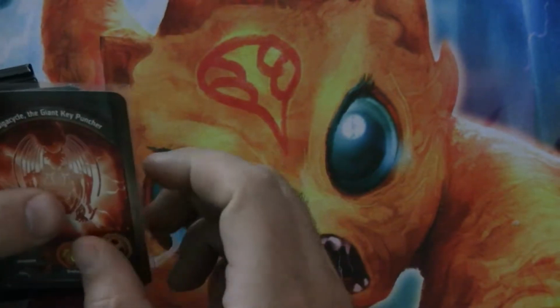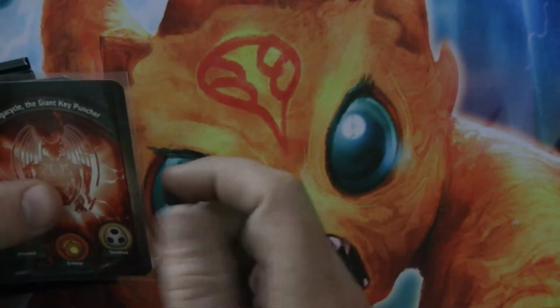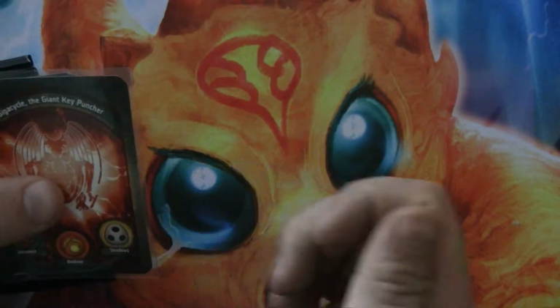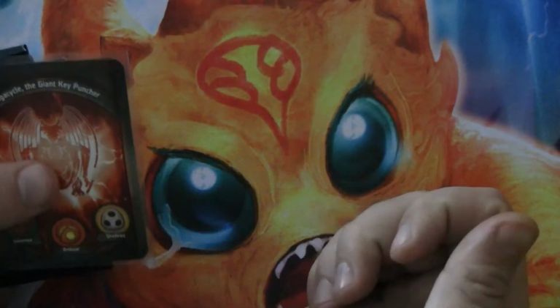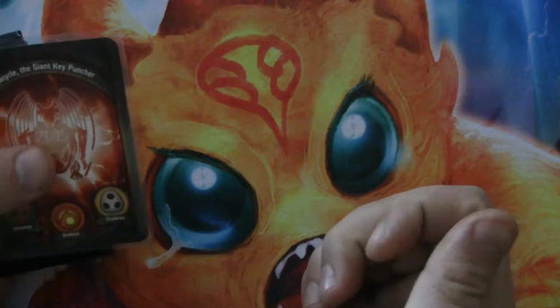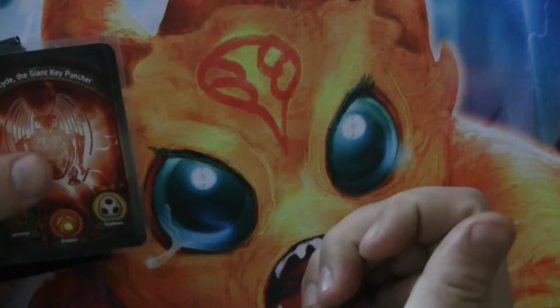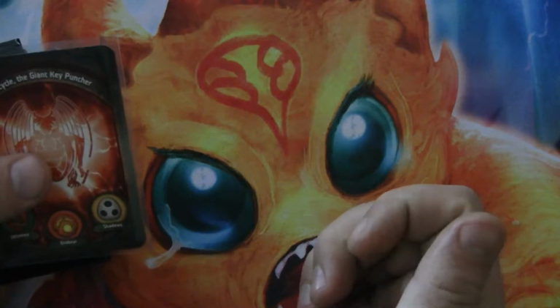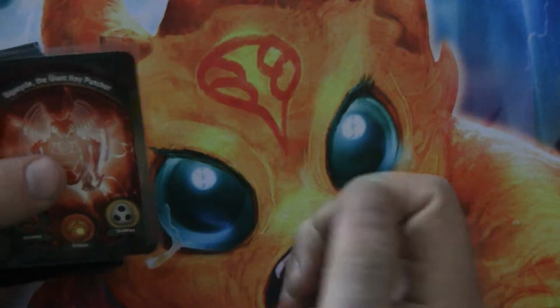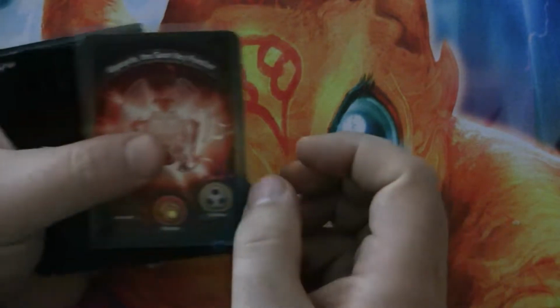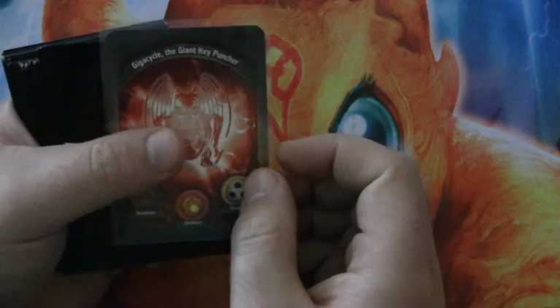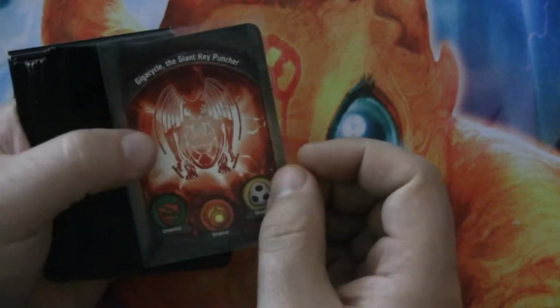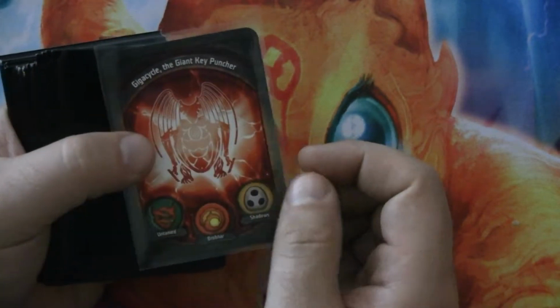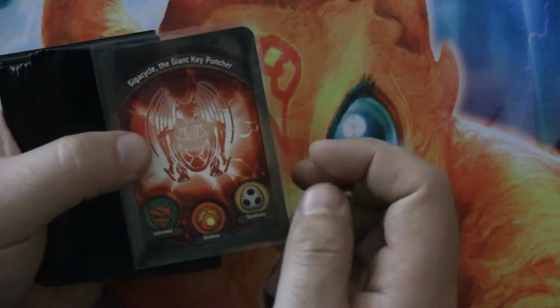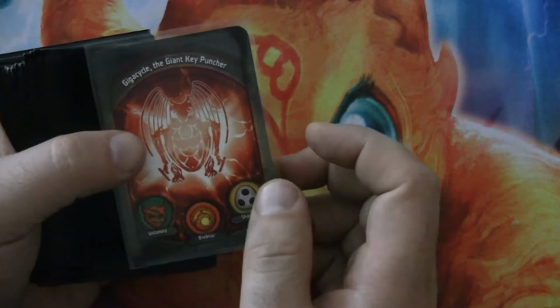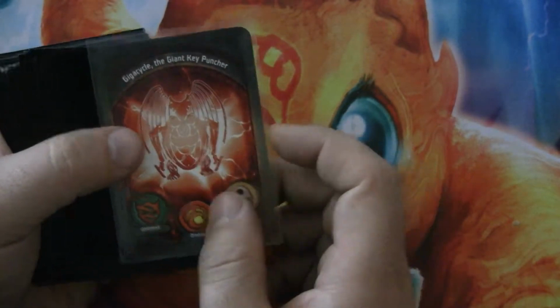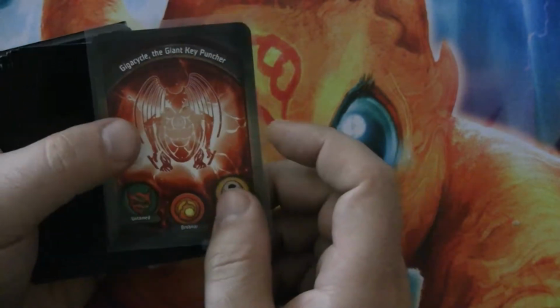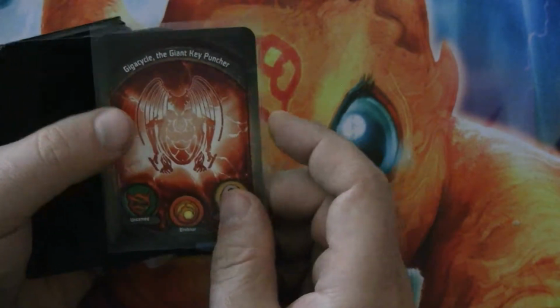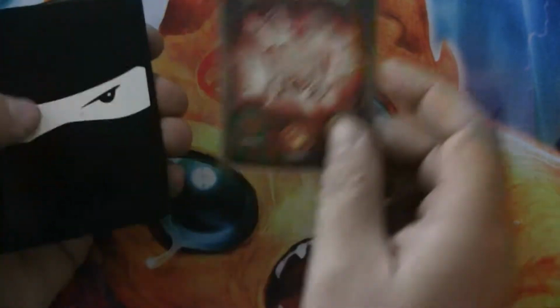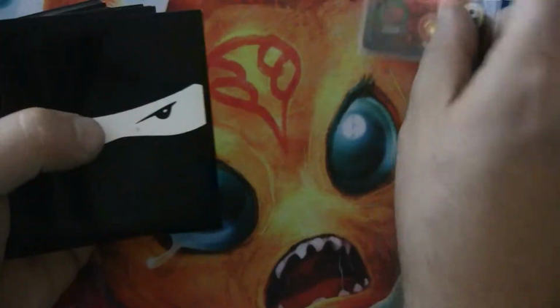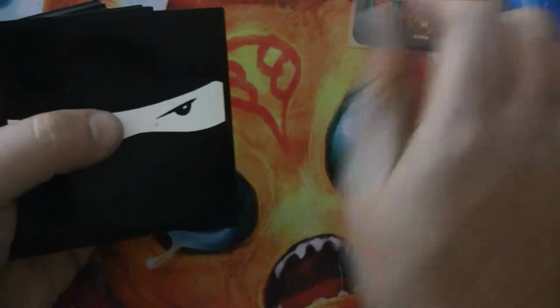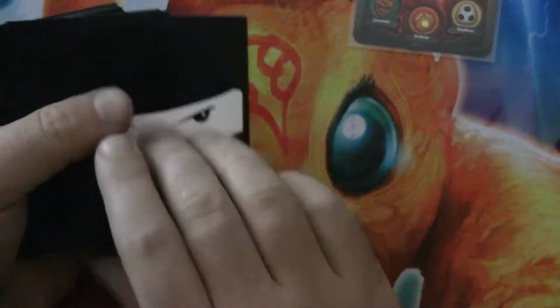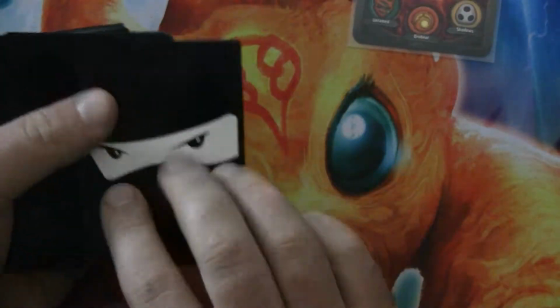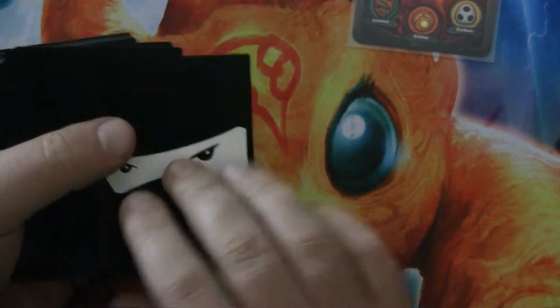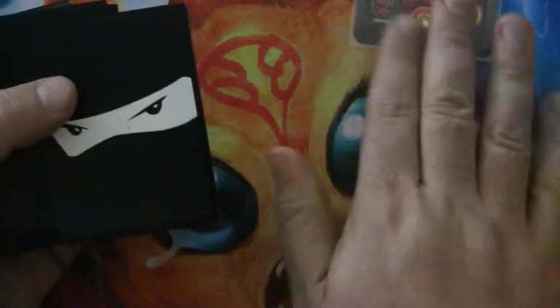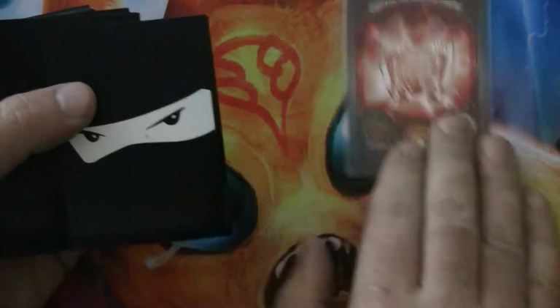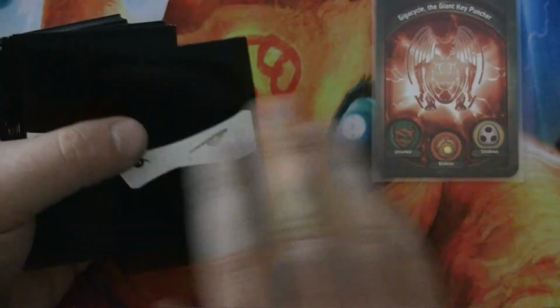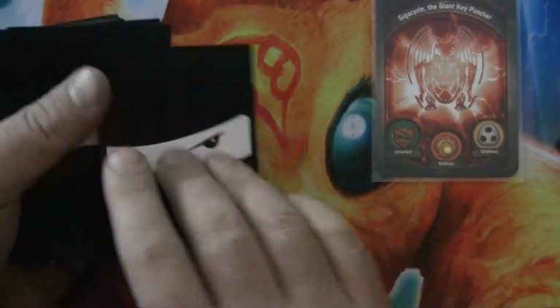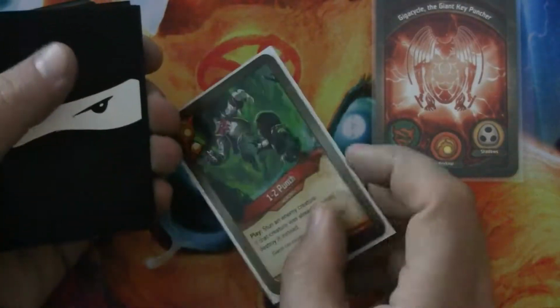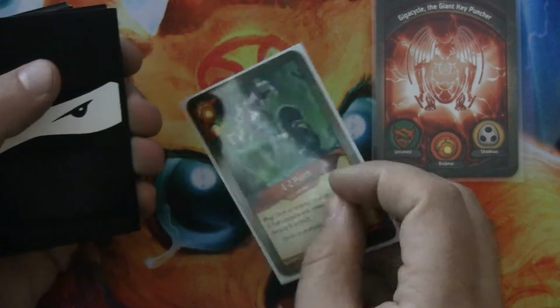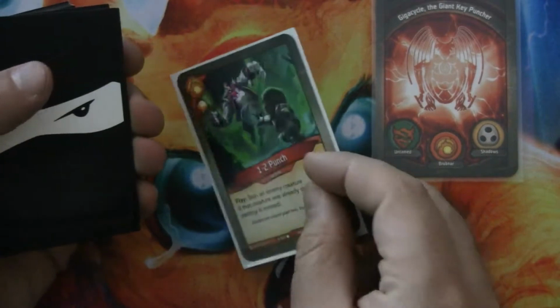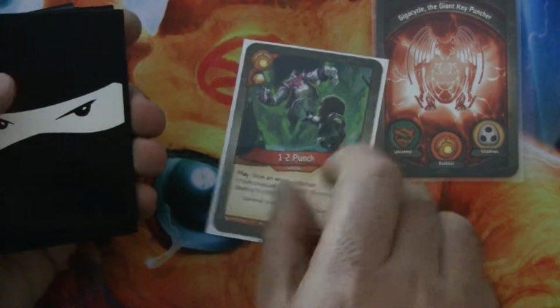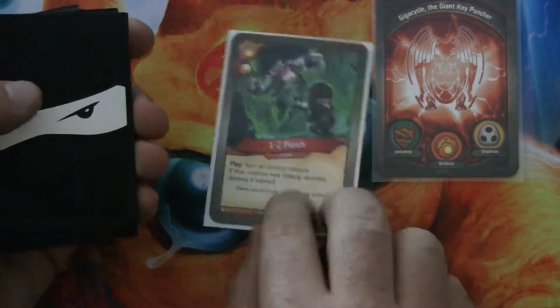Okay, so this is GigaCycle, the Giant Key Puncher. It is Untamed, Brobnar, and Shadows. We'll start with Brobnar.